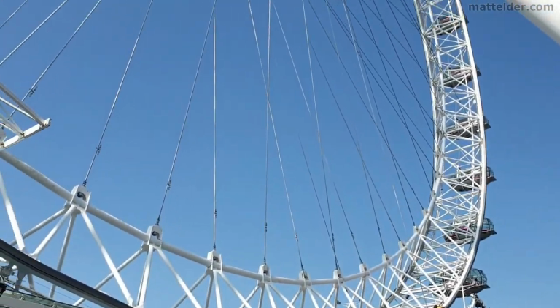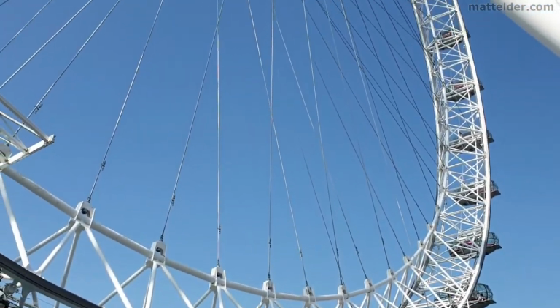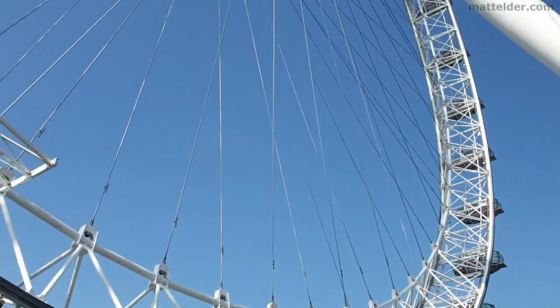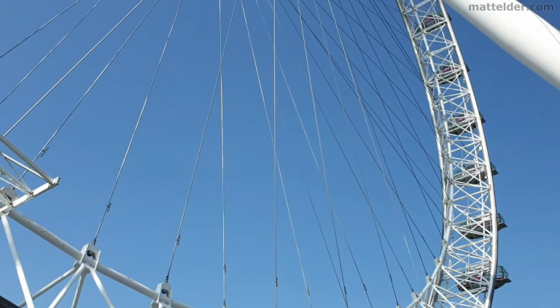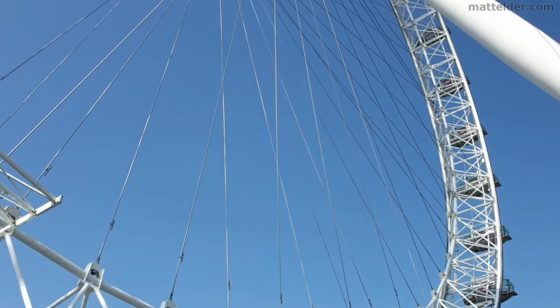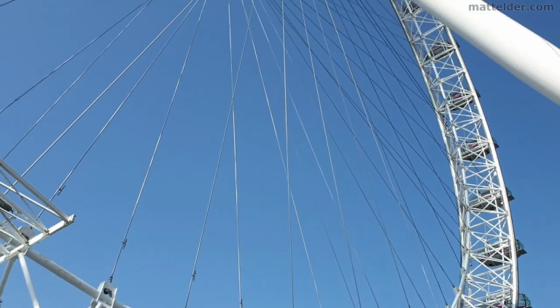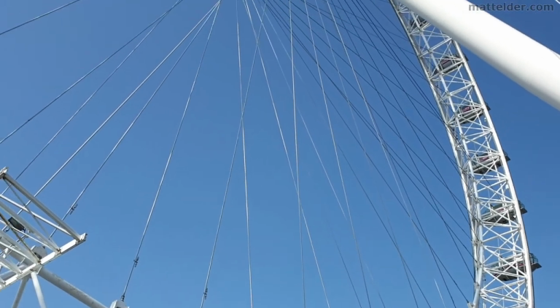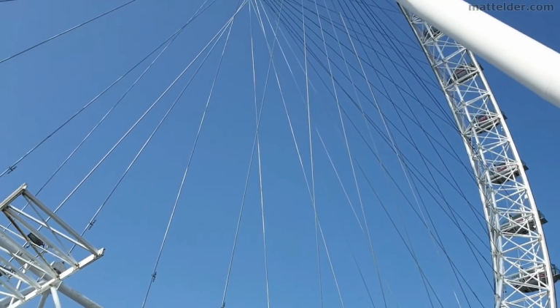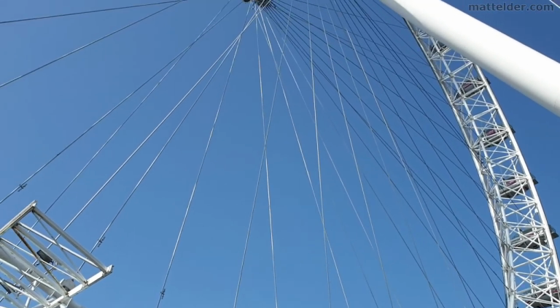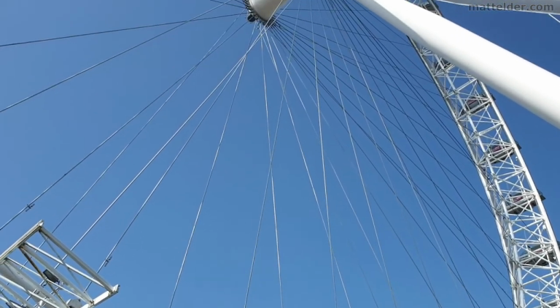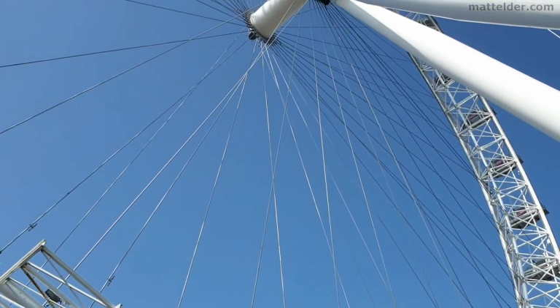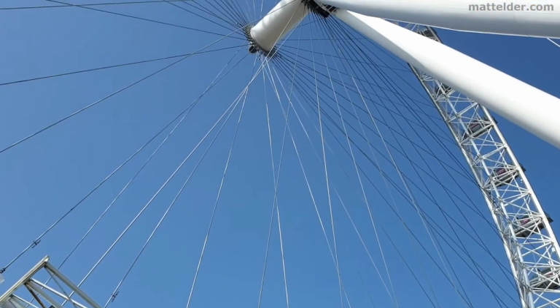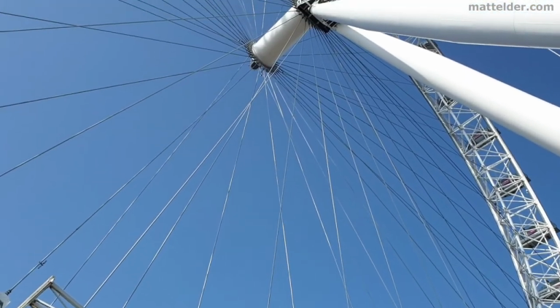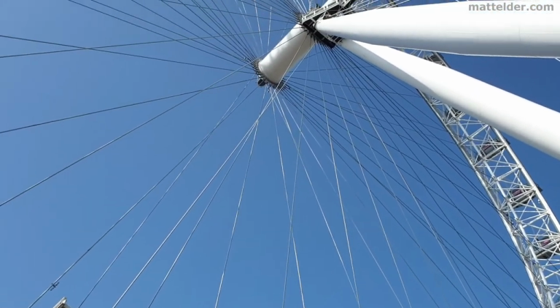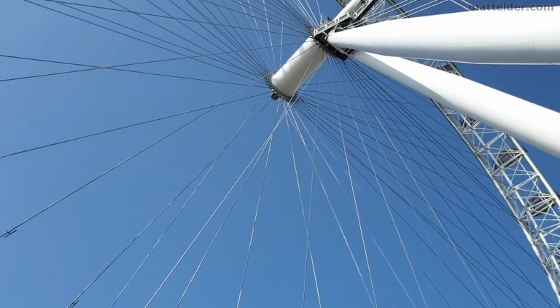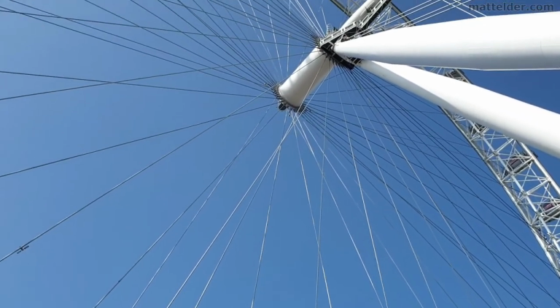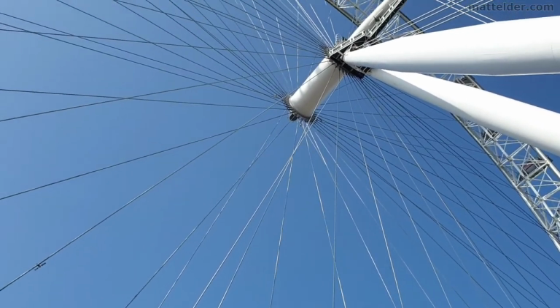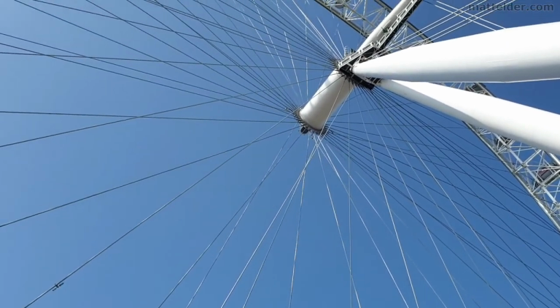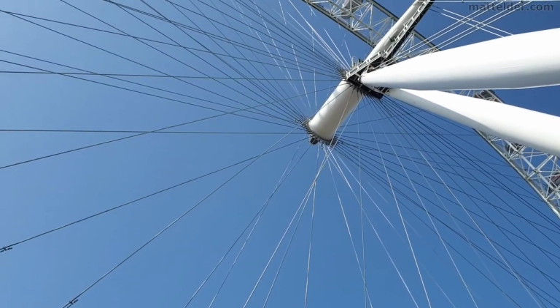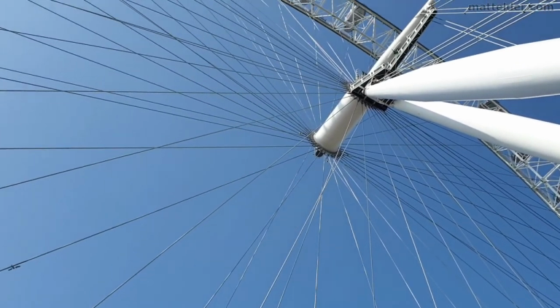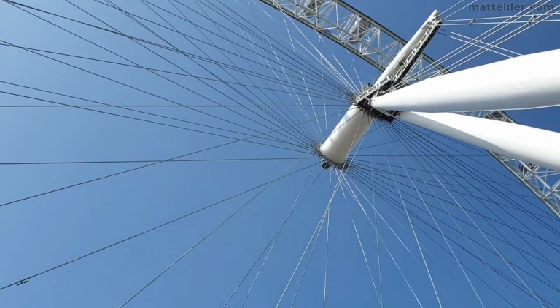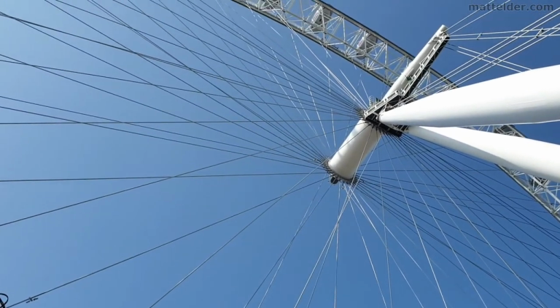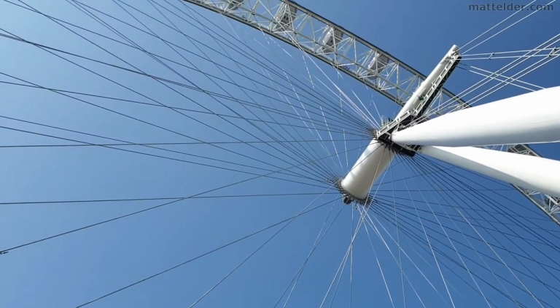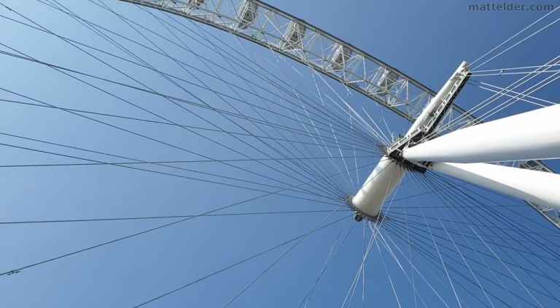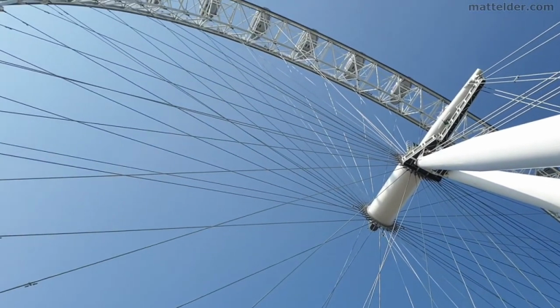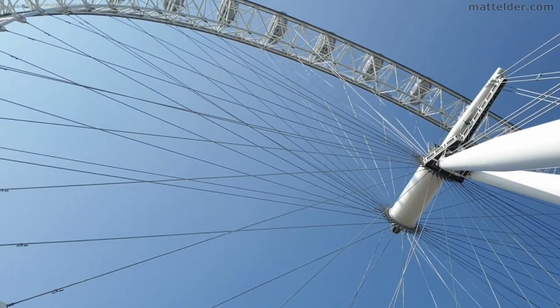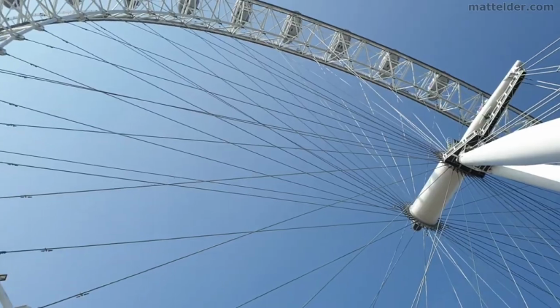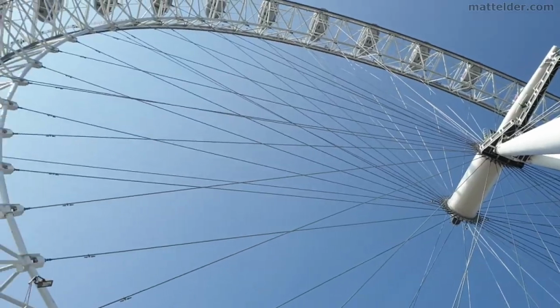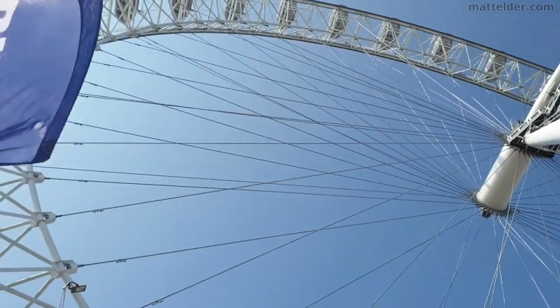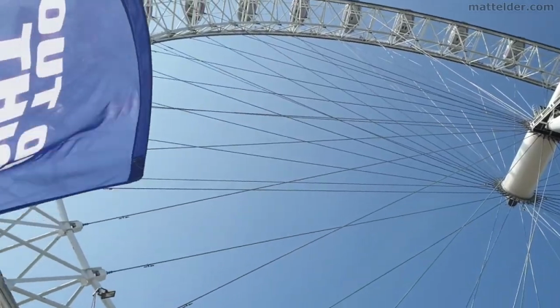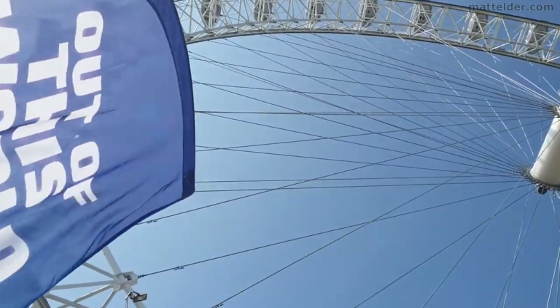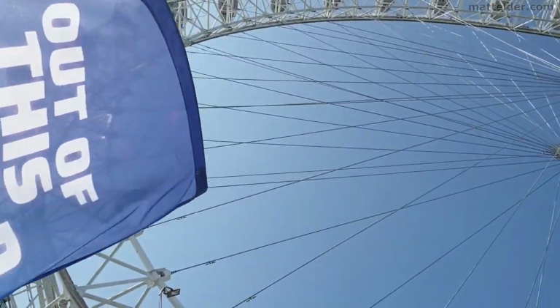We'll cover this in the video and give our thoughts and a first-hand experience as a family. We do a full tour experience on the London Eye in about 5 minutes.